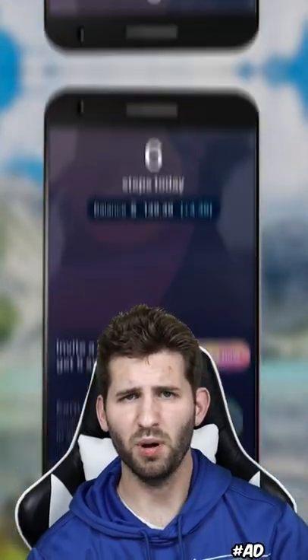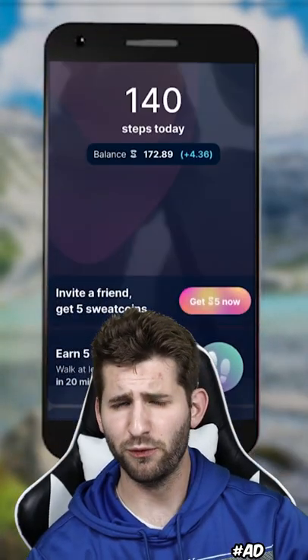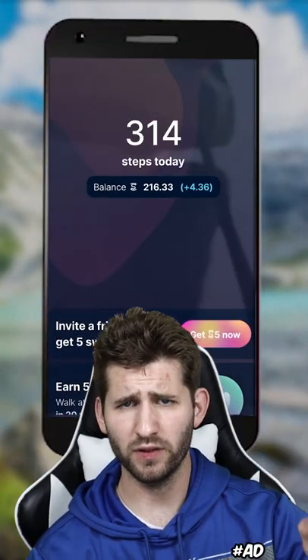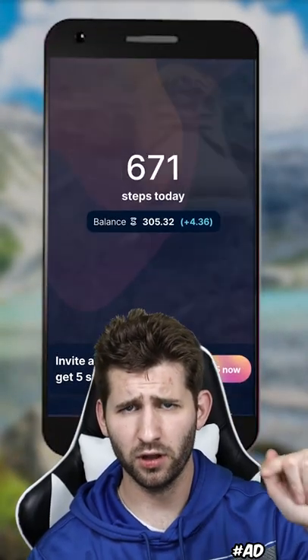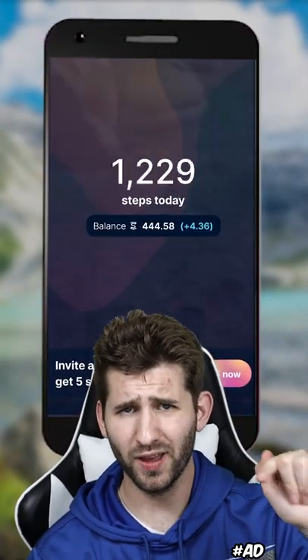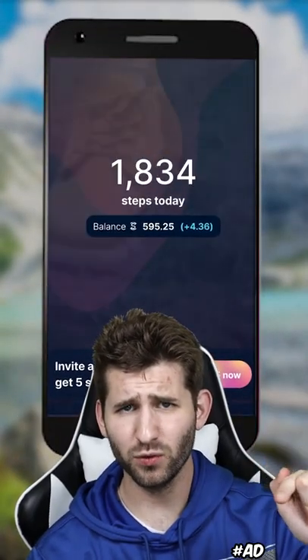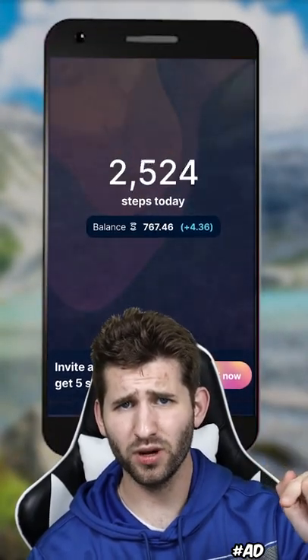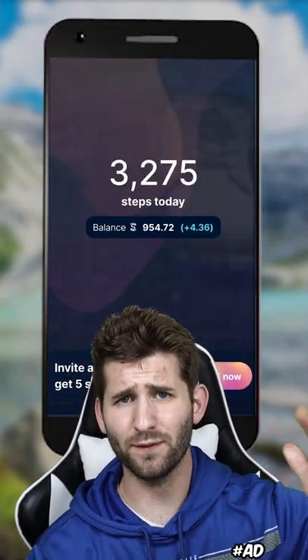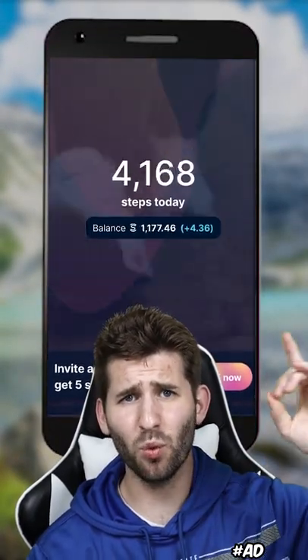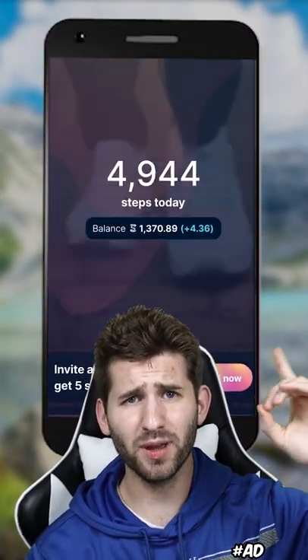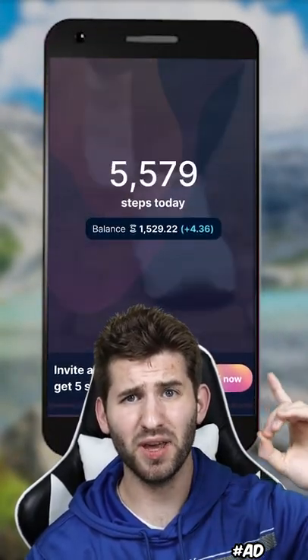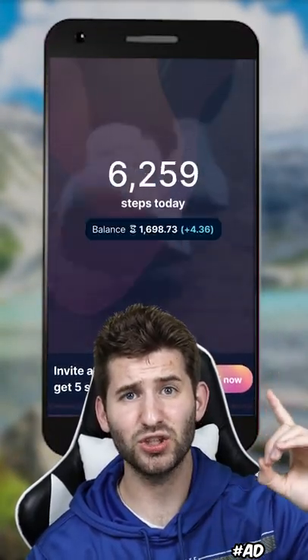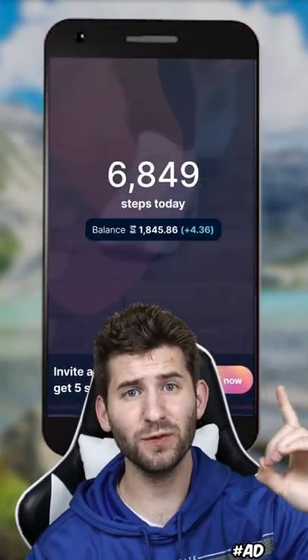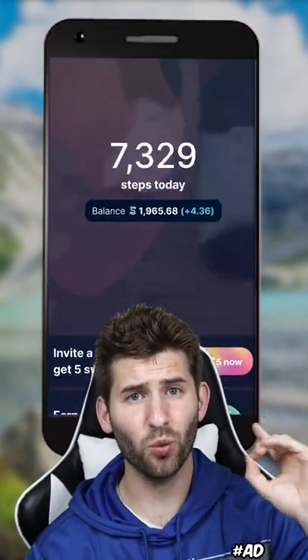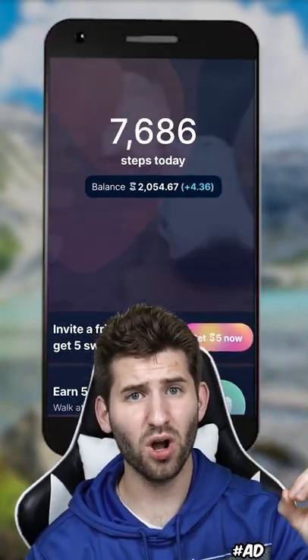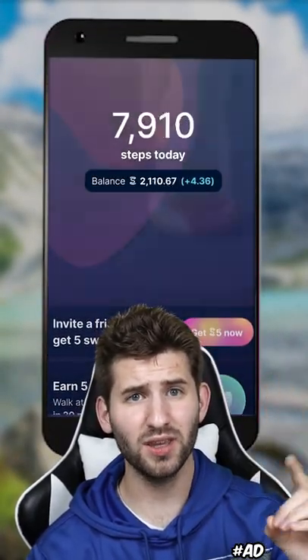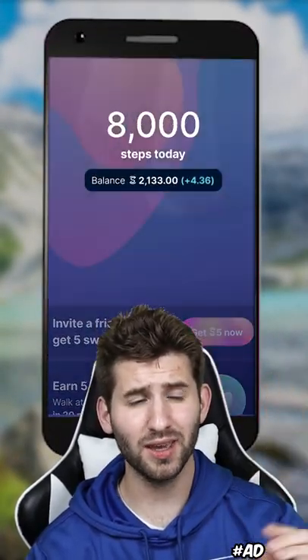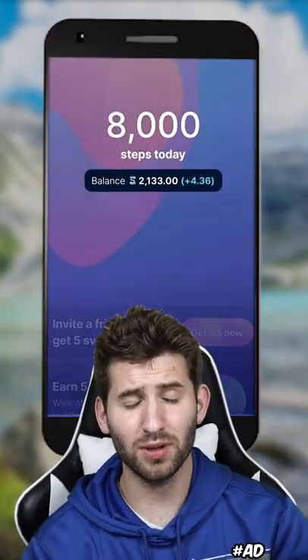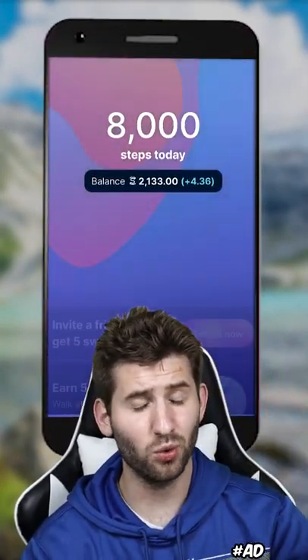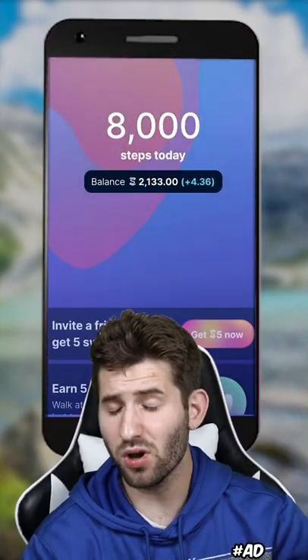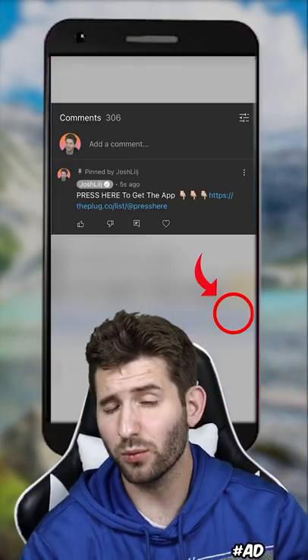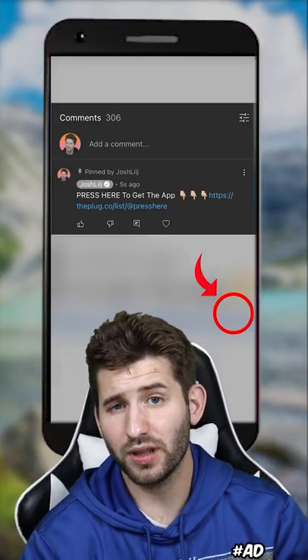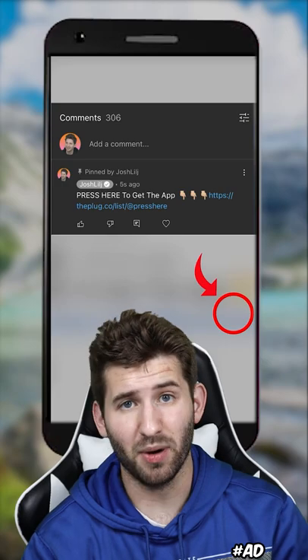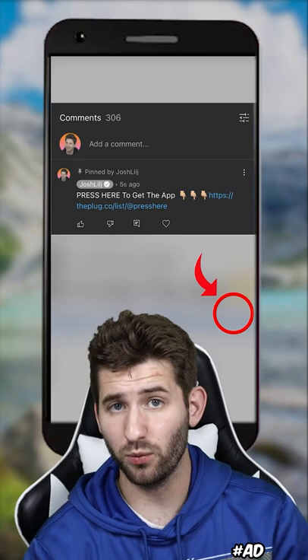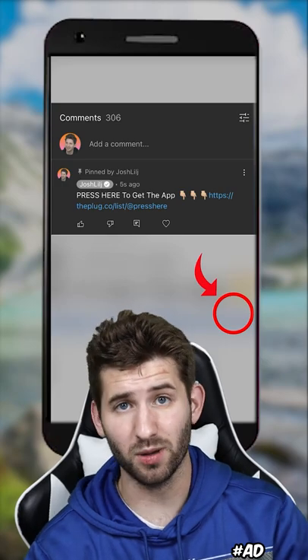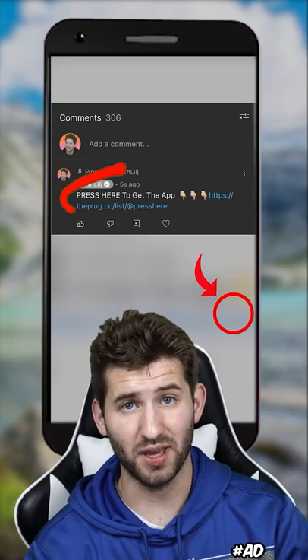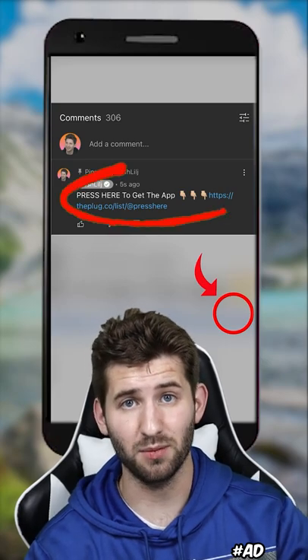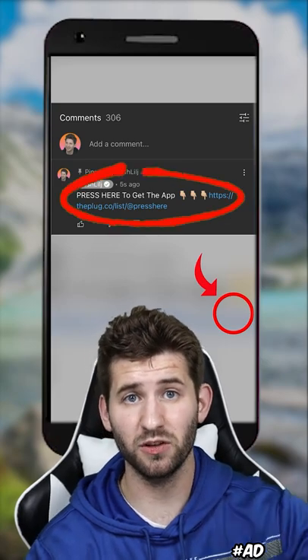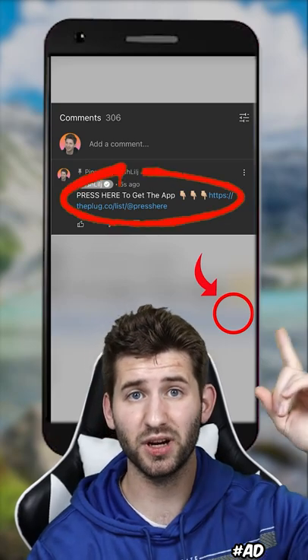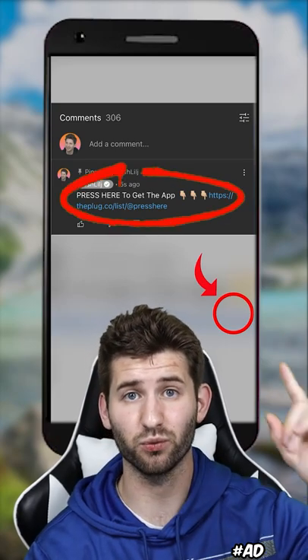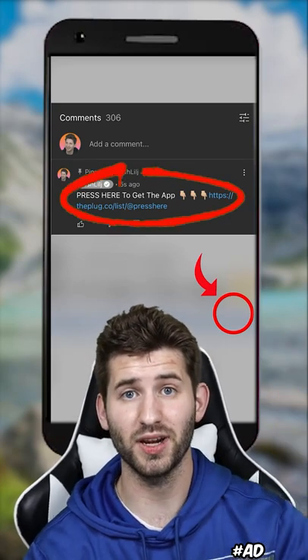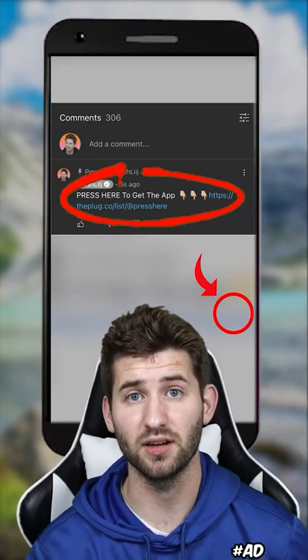But before I tell you the last one — if you want to get paid just for walking, I mean you walk already, you might as well get paid — just press right here.